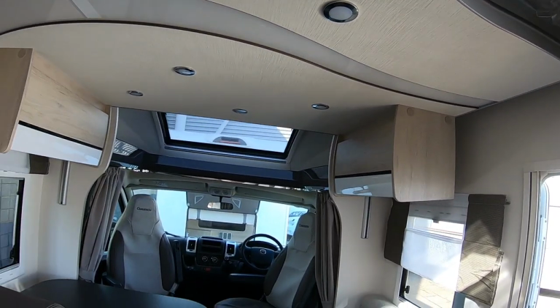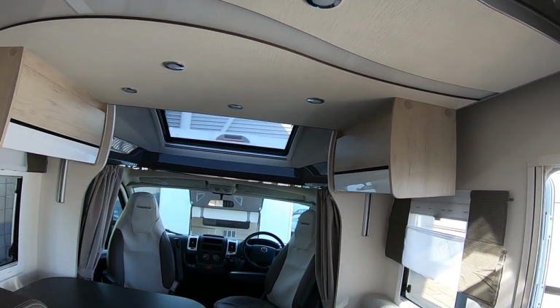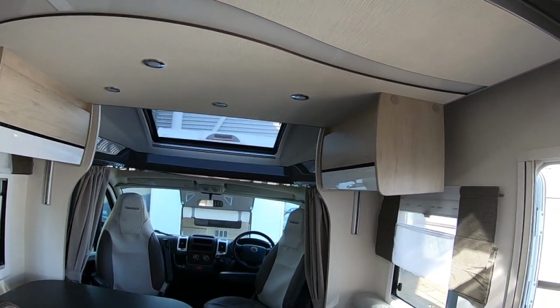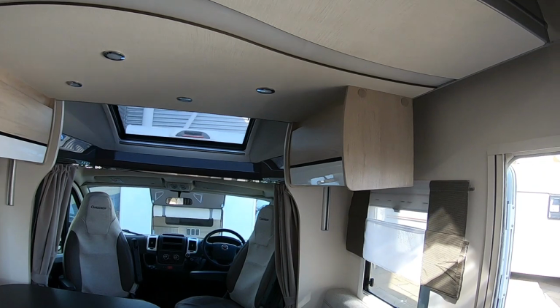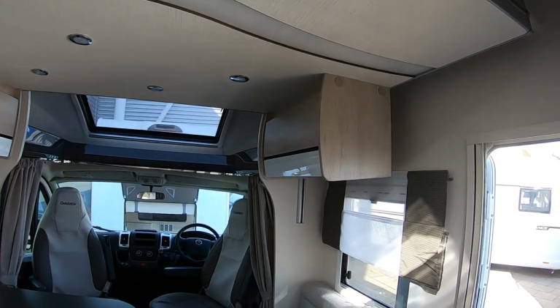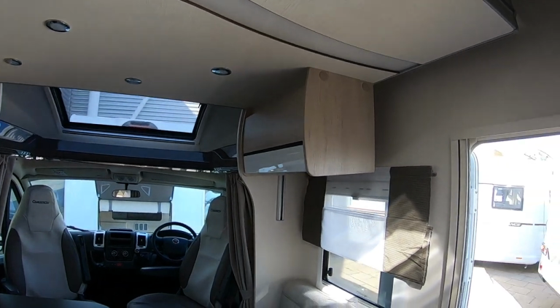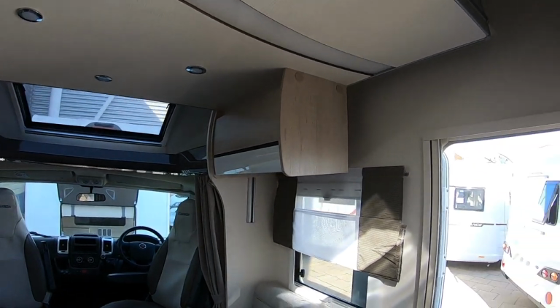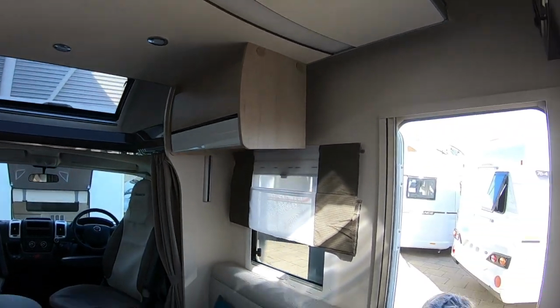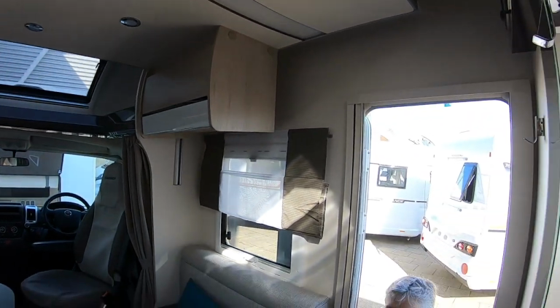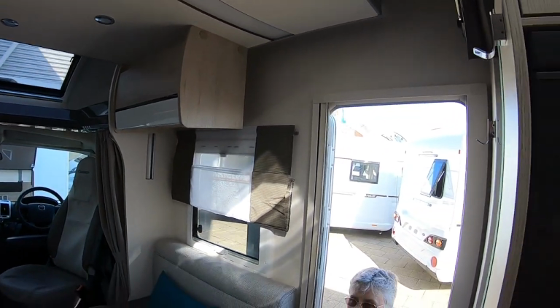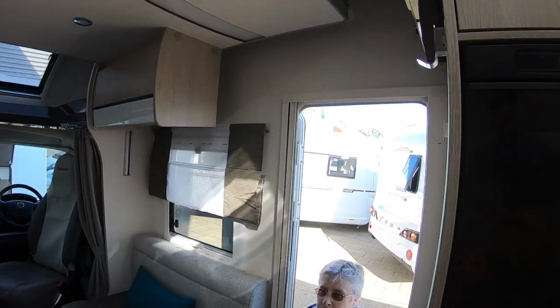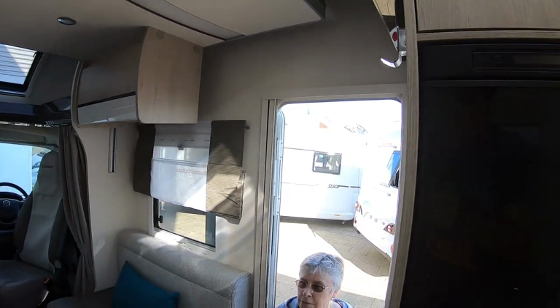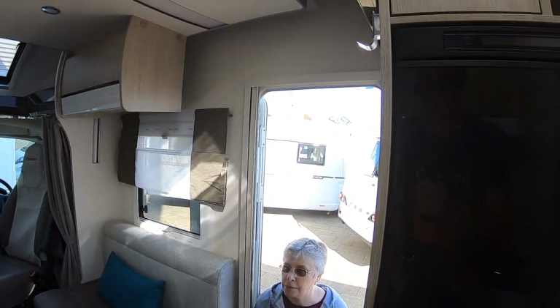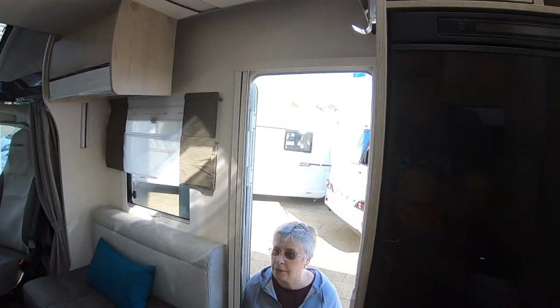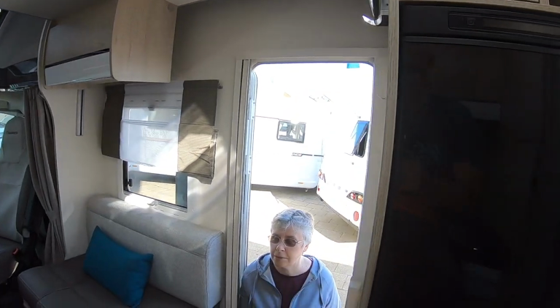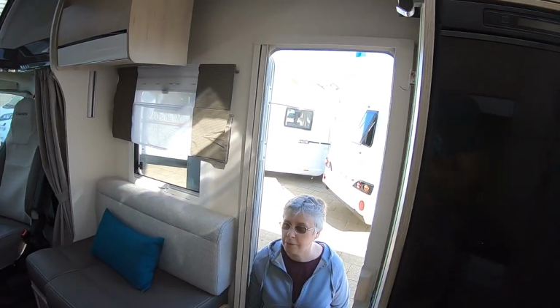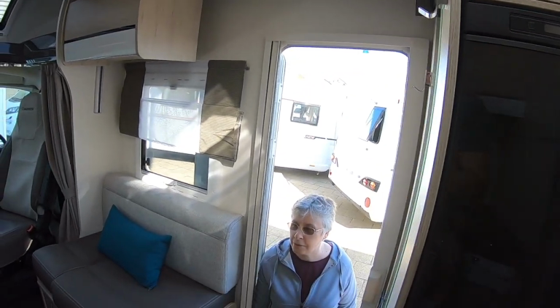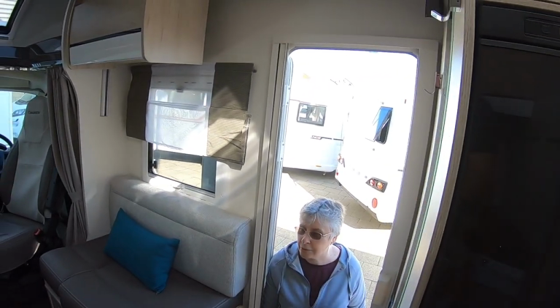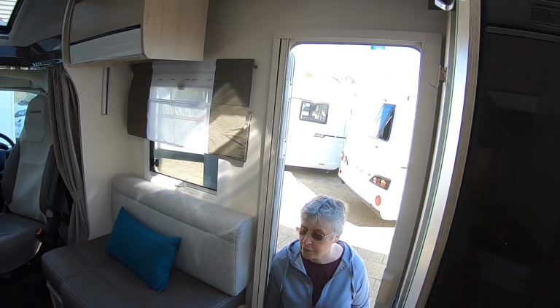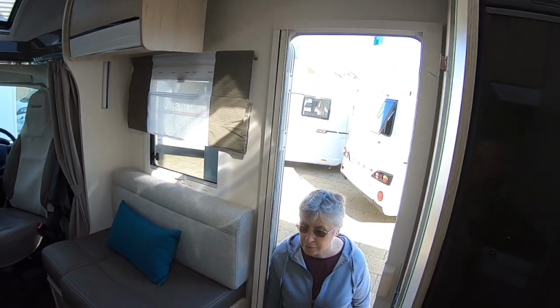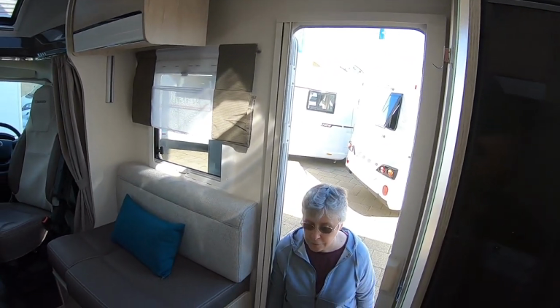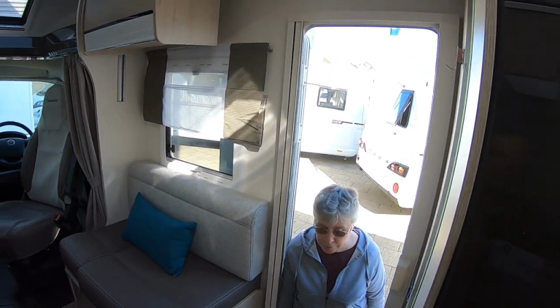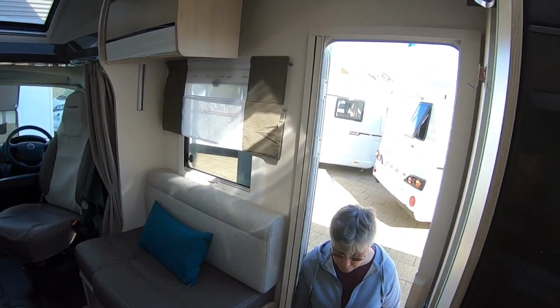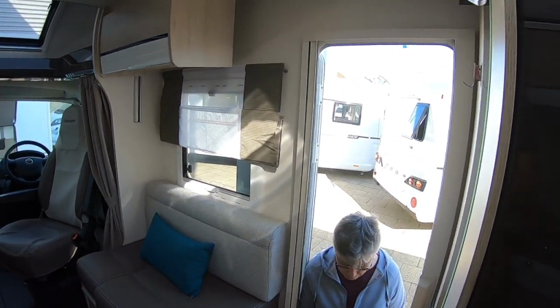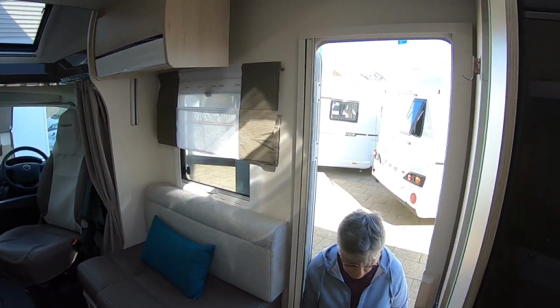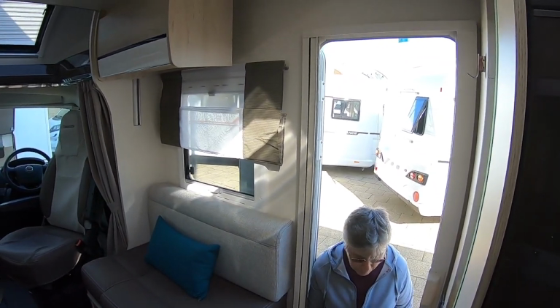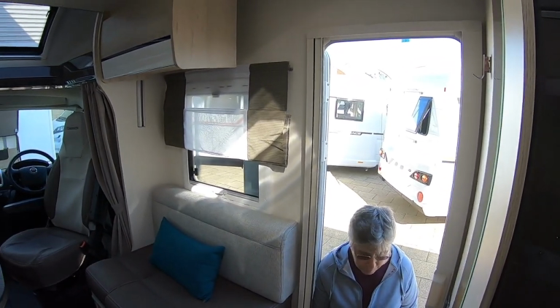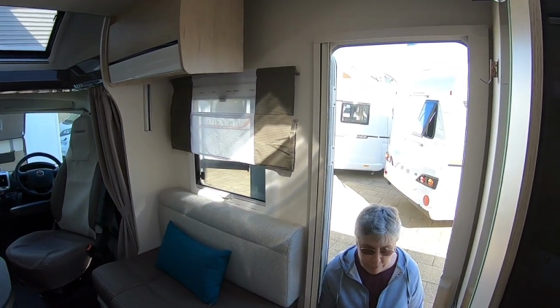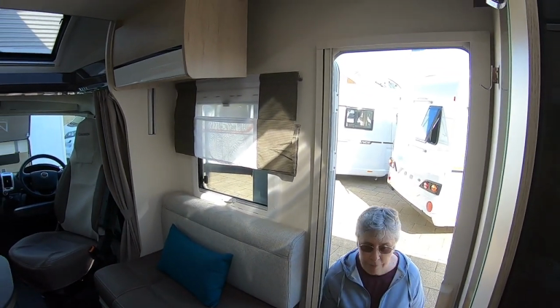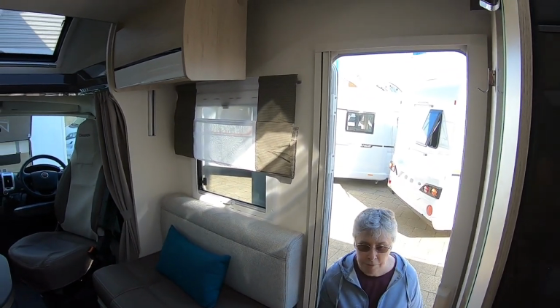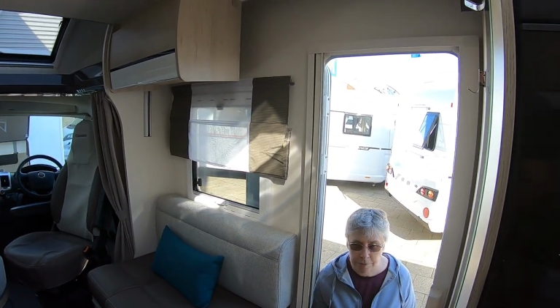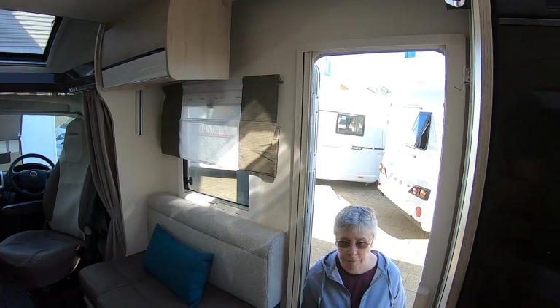I'd order this without the drop-down bed, you know — it's just extra weight.